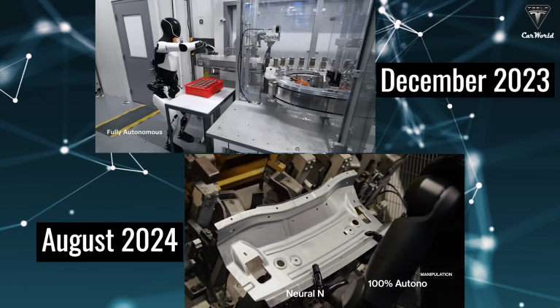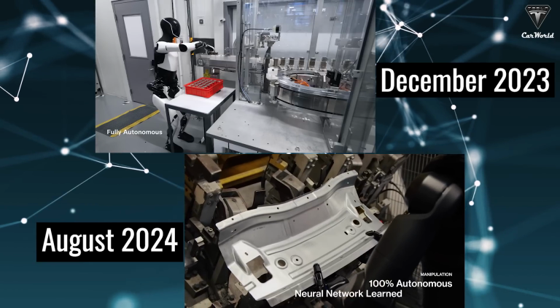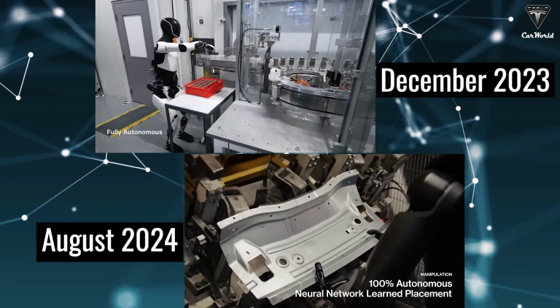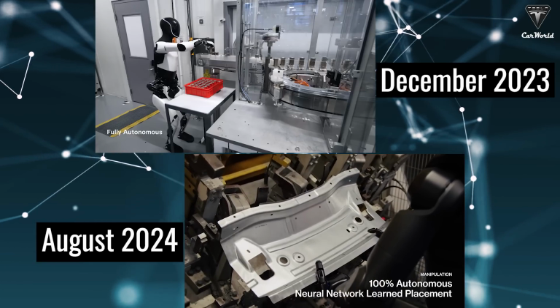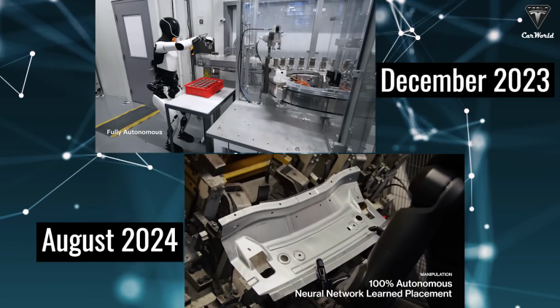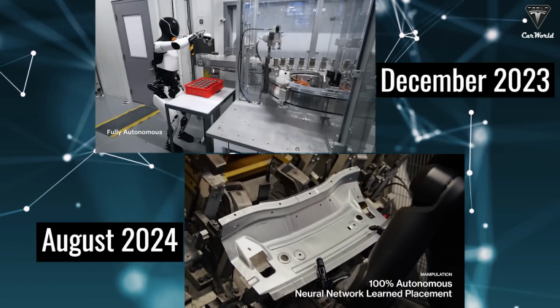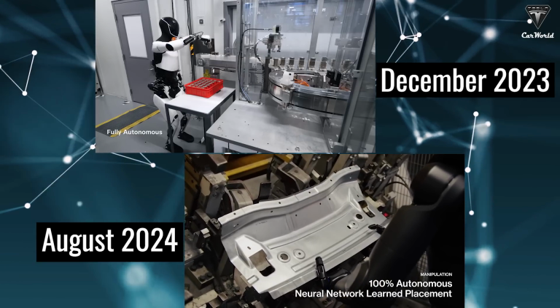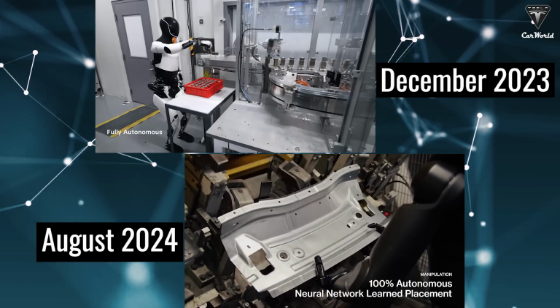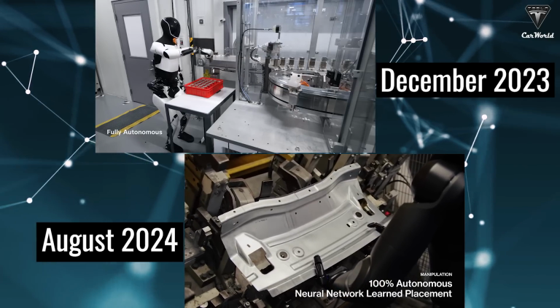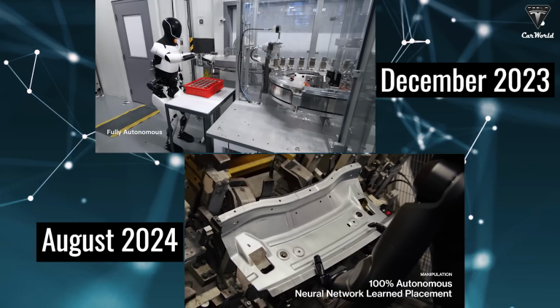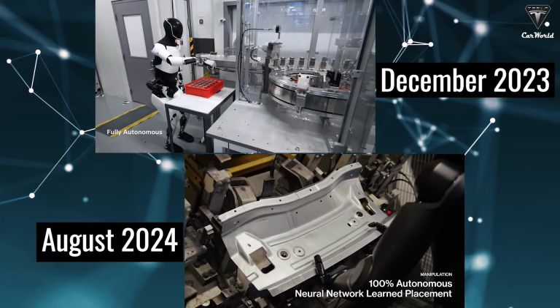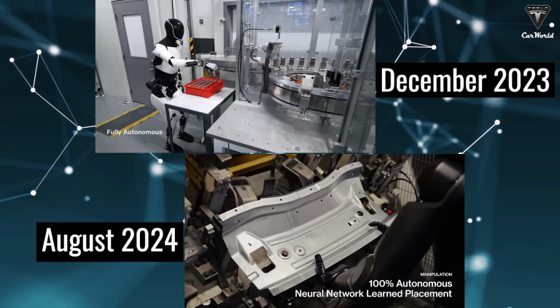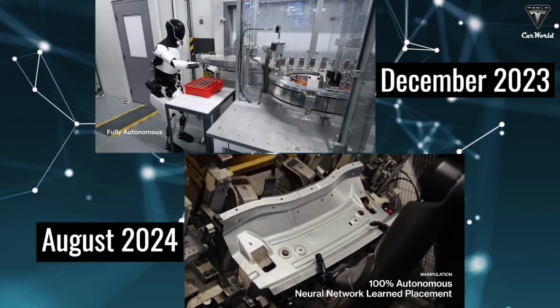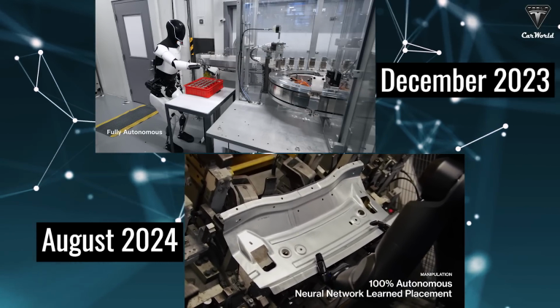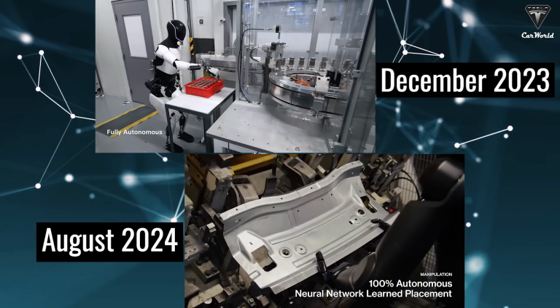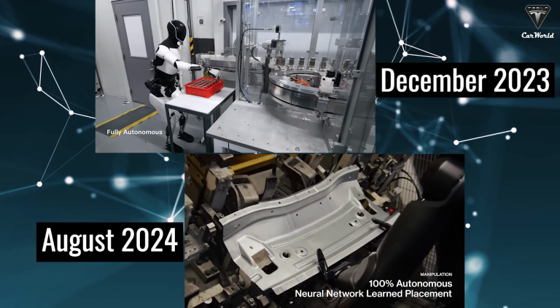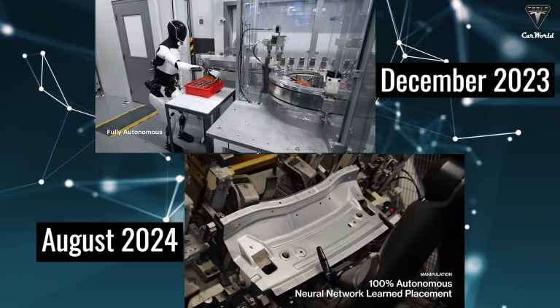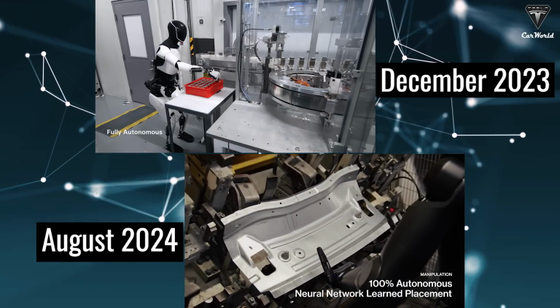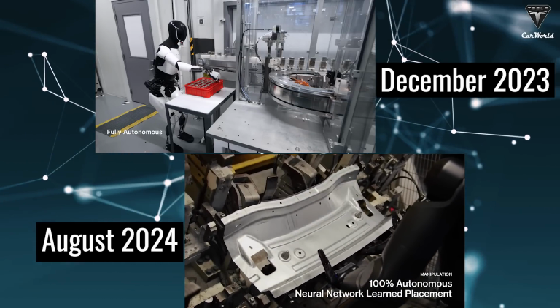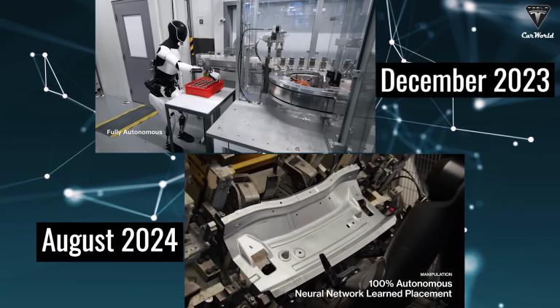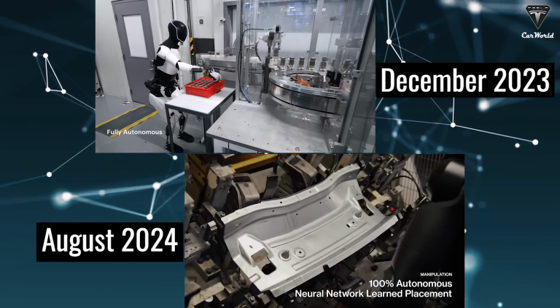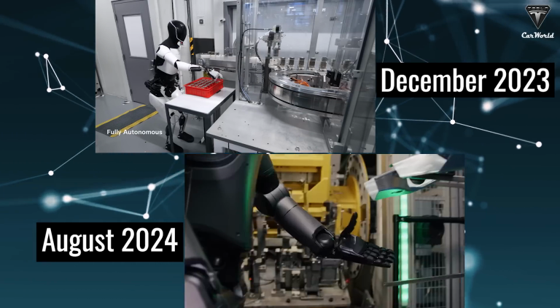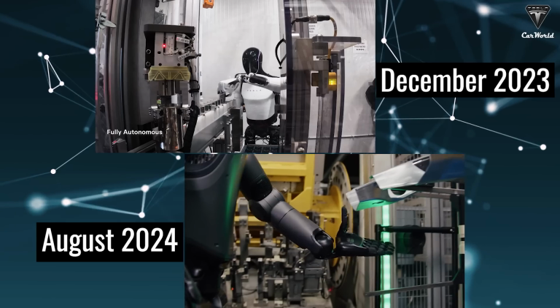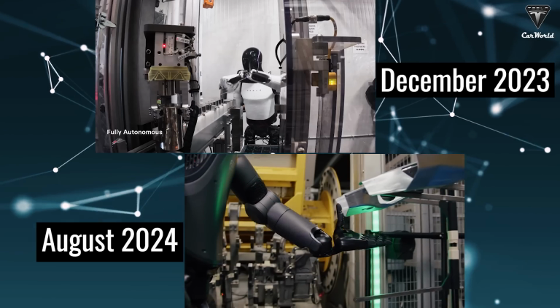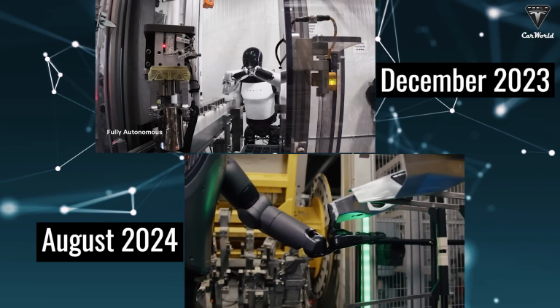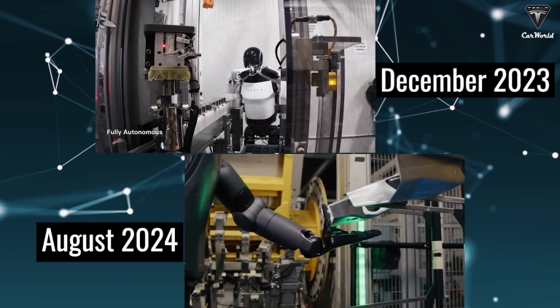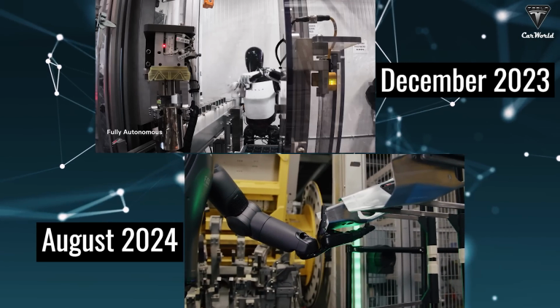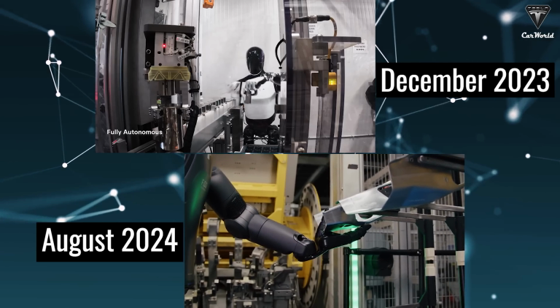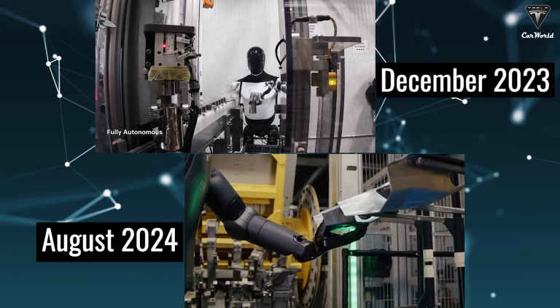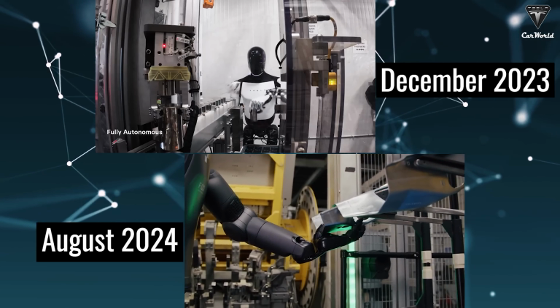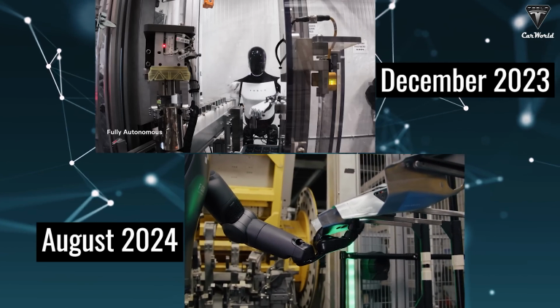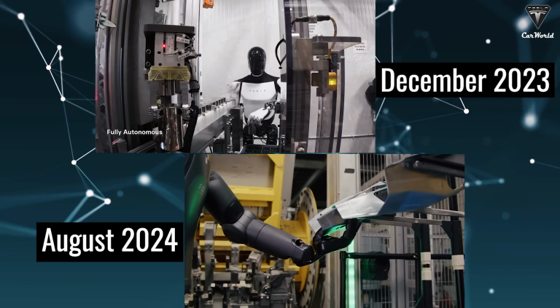The truth is that Figure AIO2 looks quite similar to Optimus, right? Now let's compare some of their specs and designs.